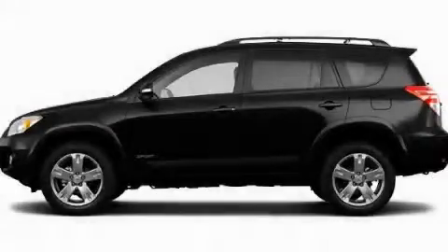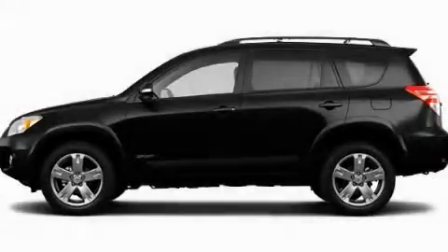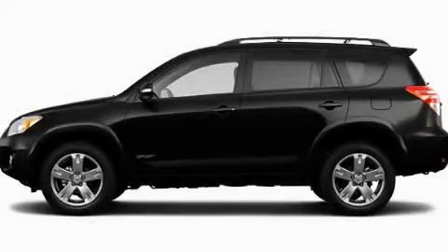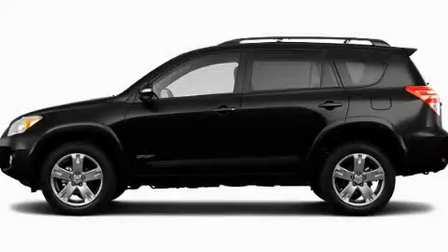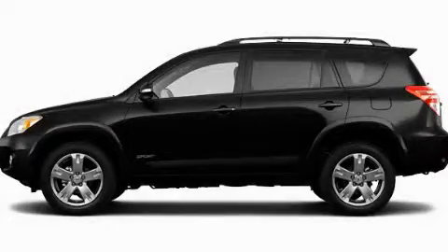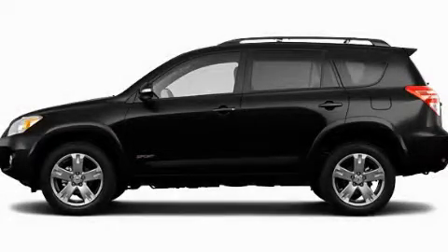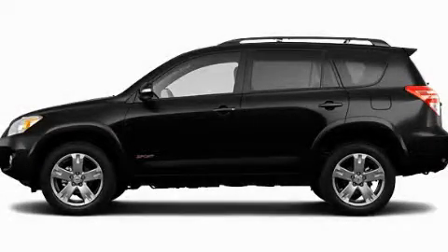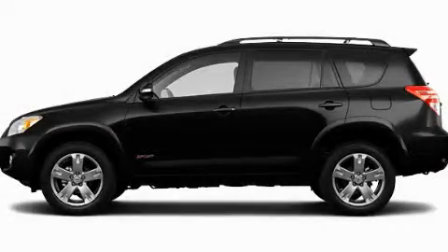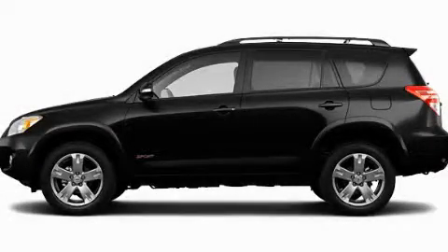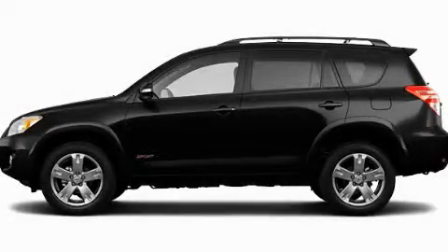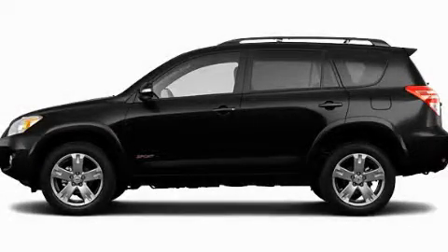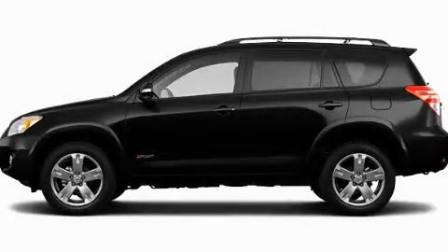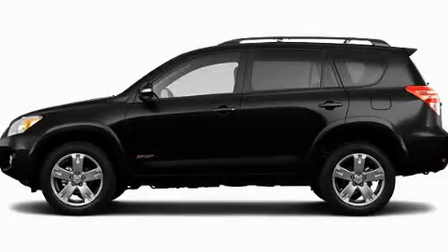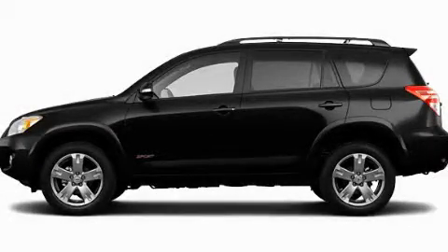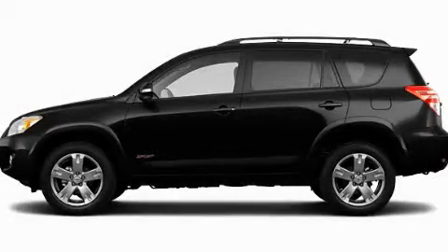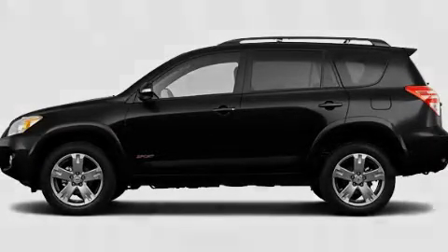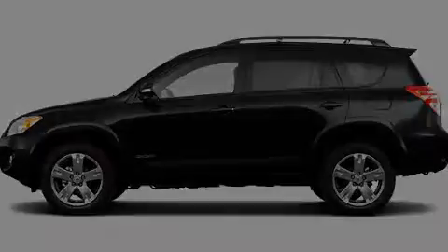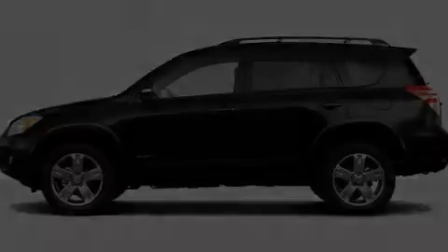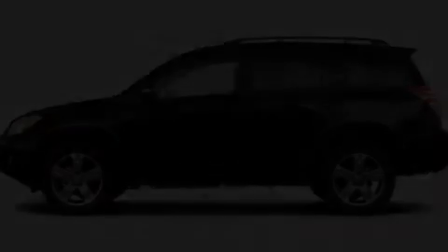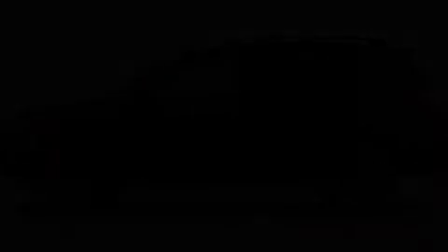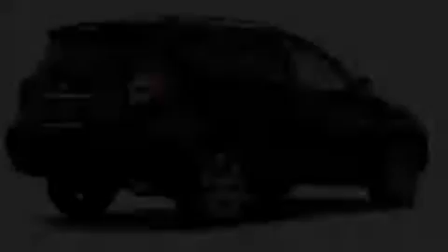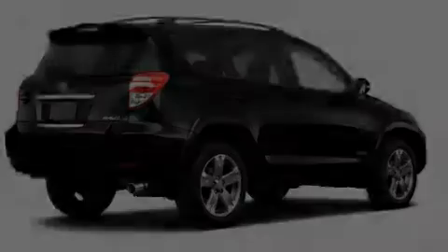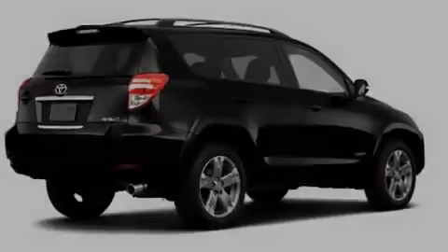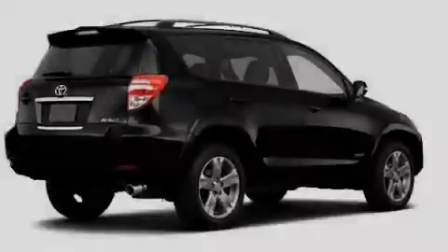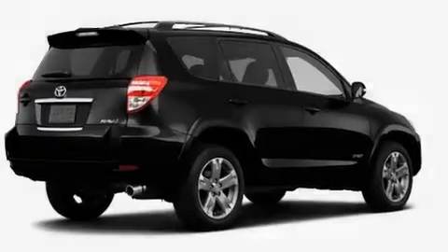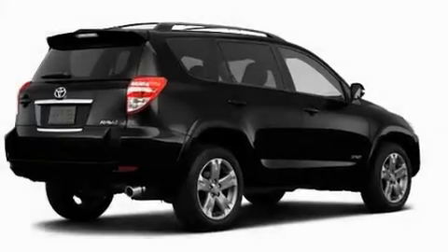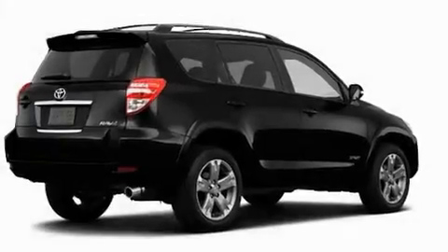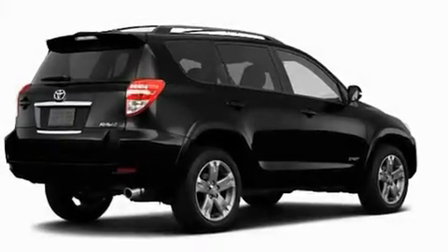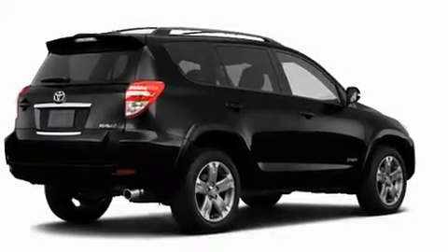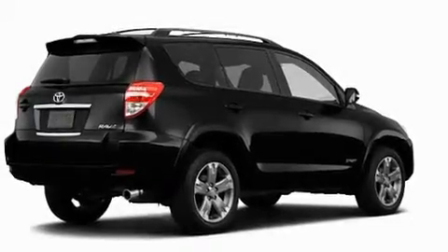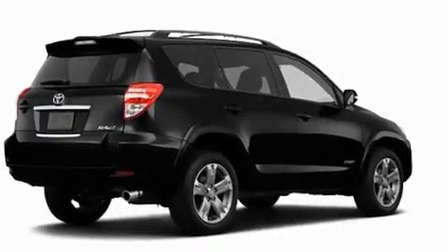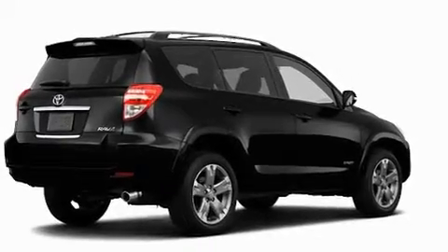This is a brand new 2011 Toyota RAV4, functional utility for a modern lifestyle.